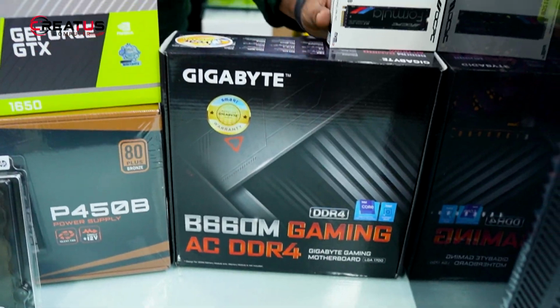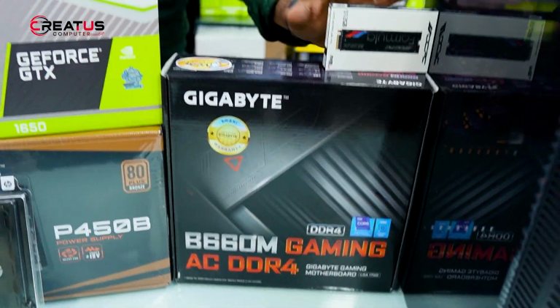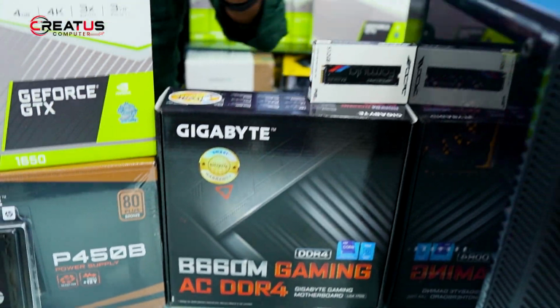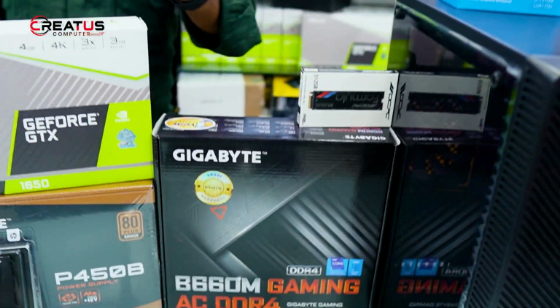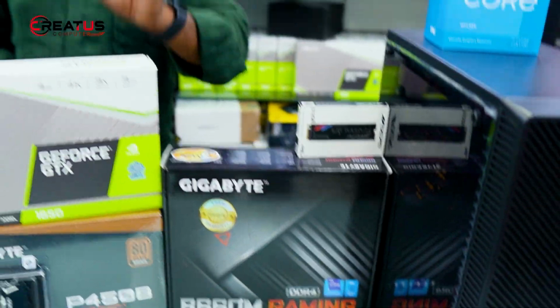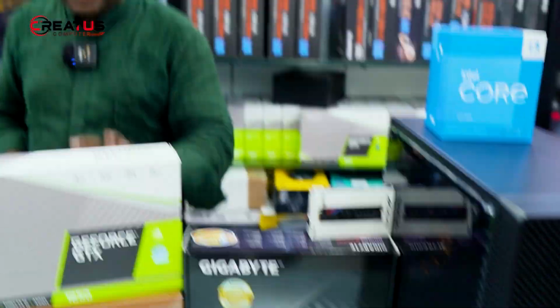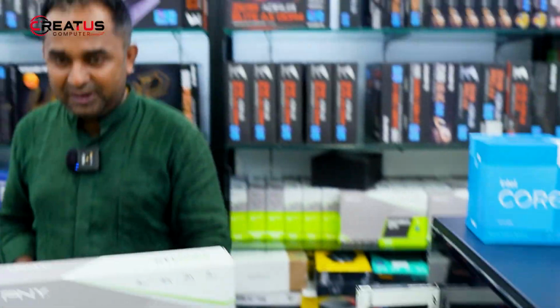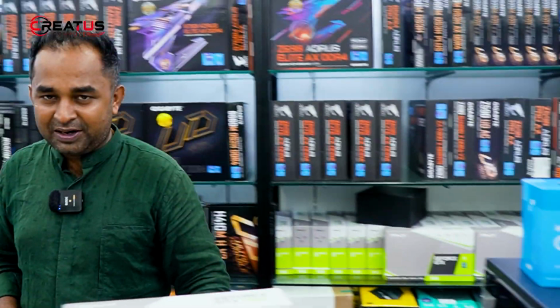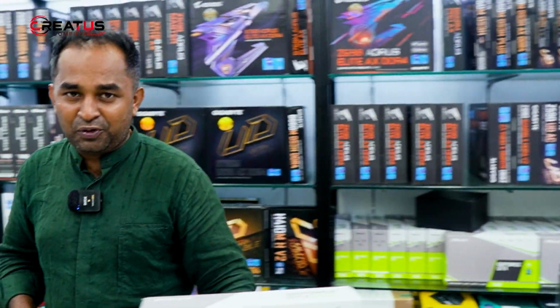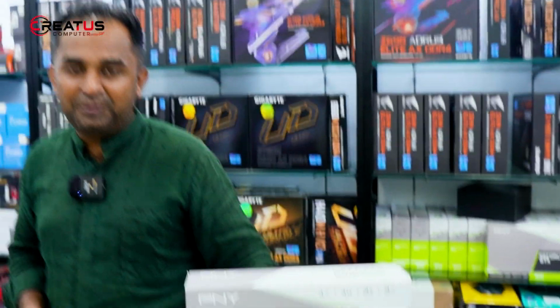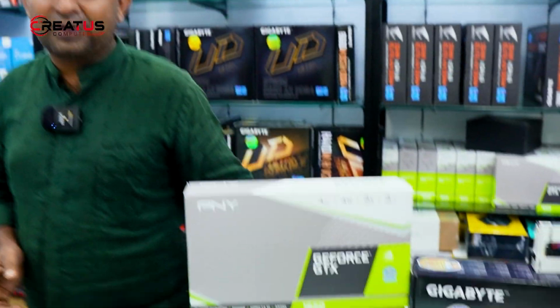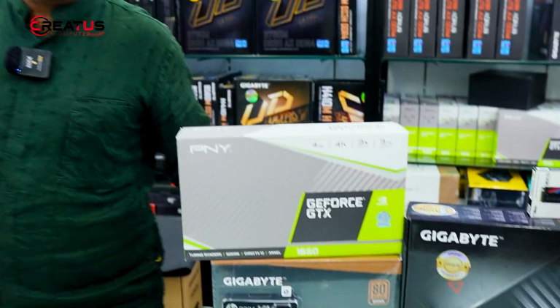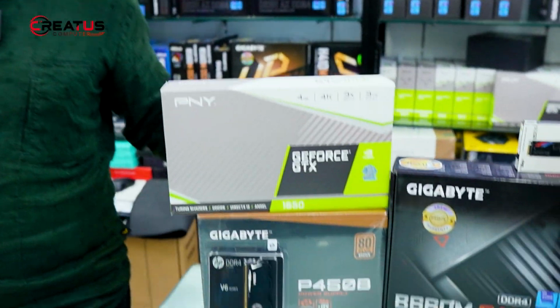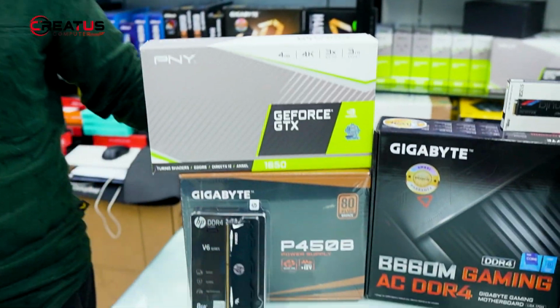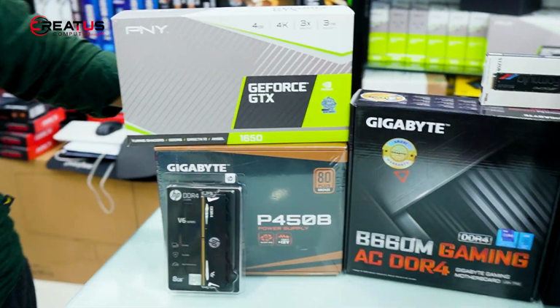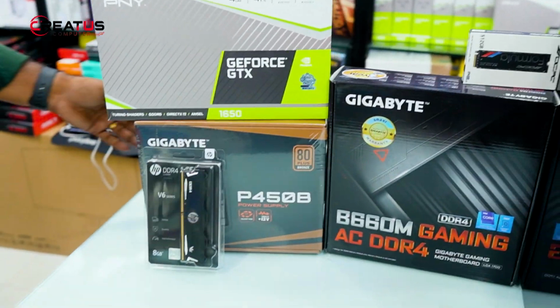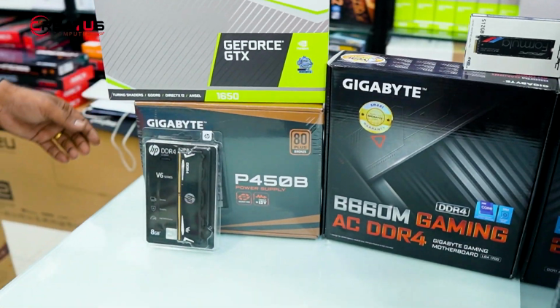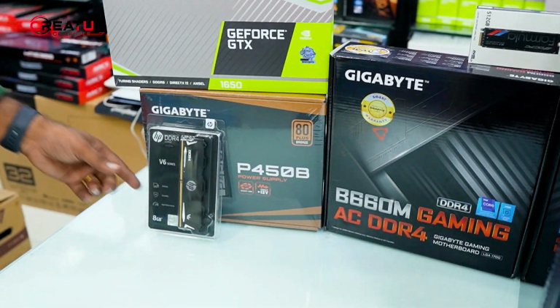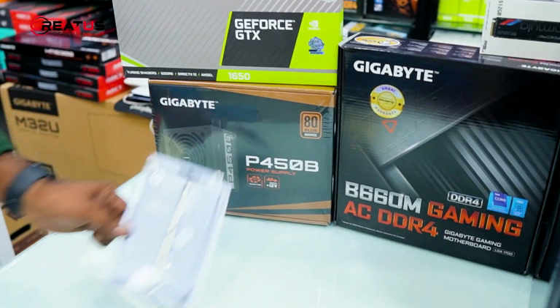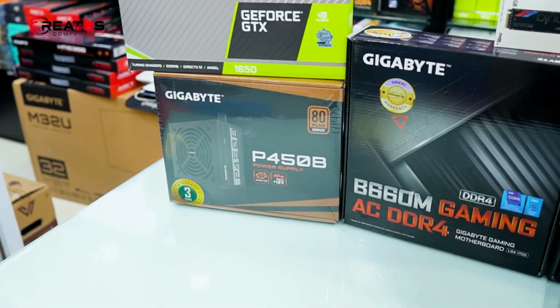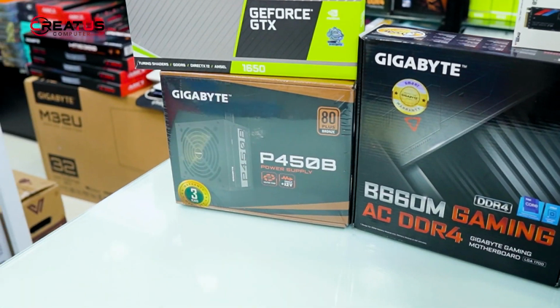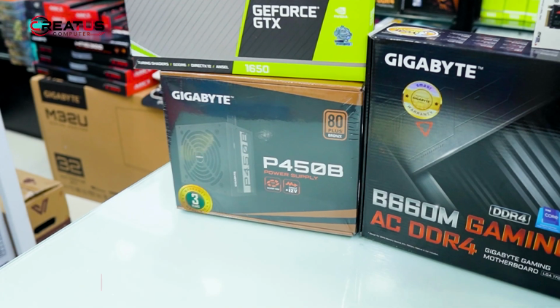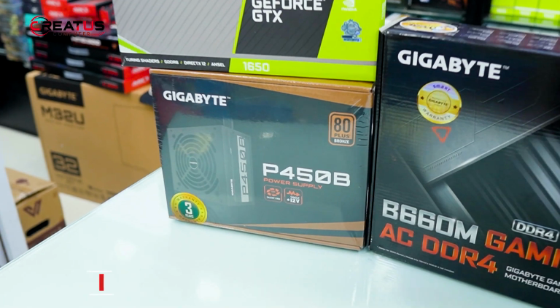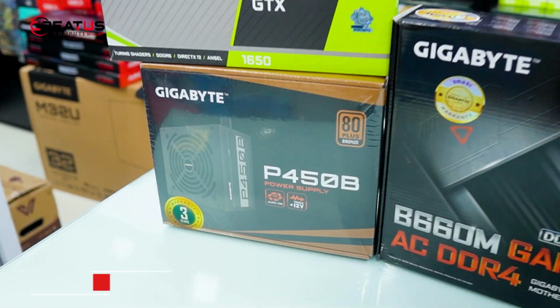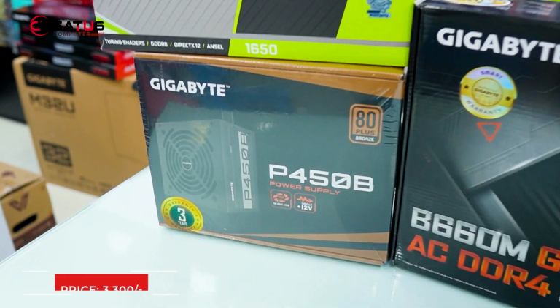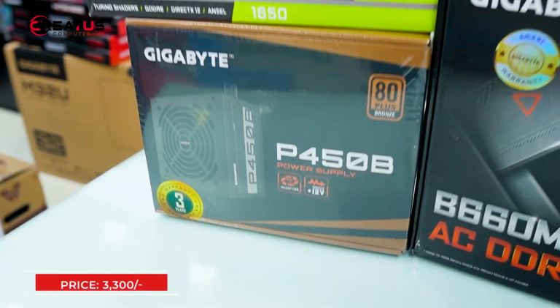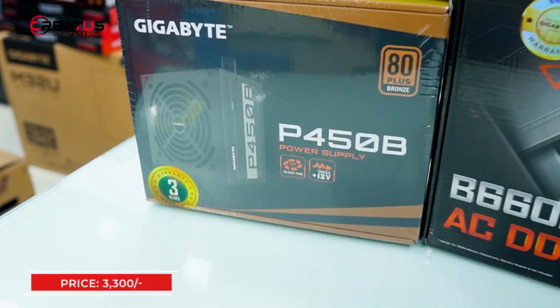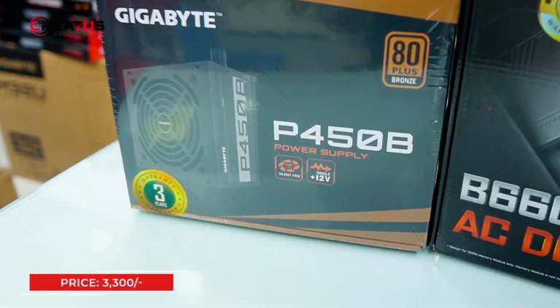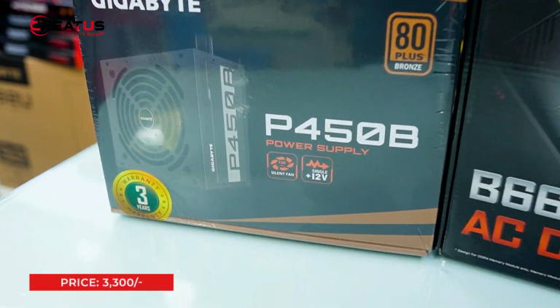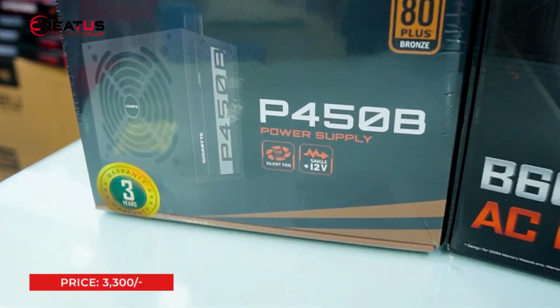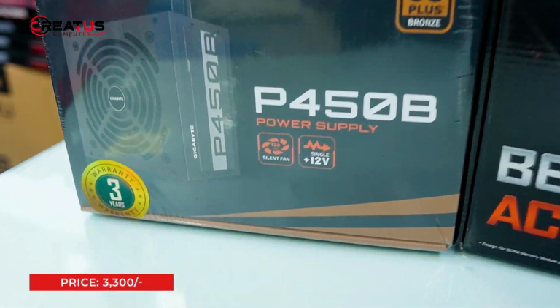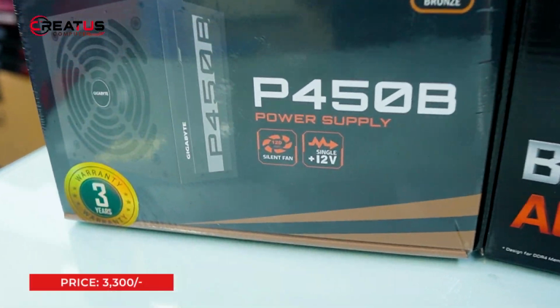We have a 450W power supply — GIGABYTE BRENDER P450, 80 Plus Bronze certified.